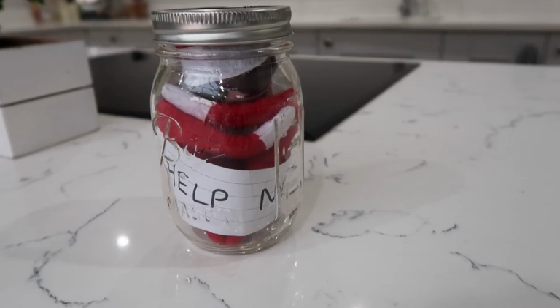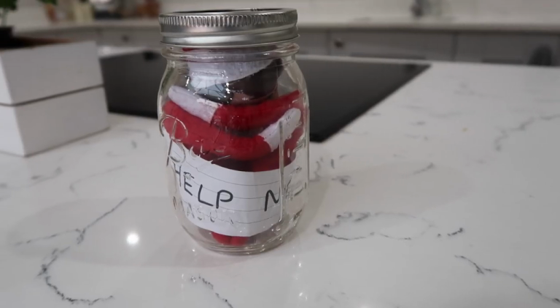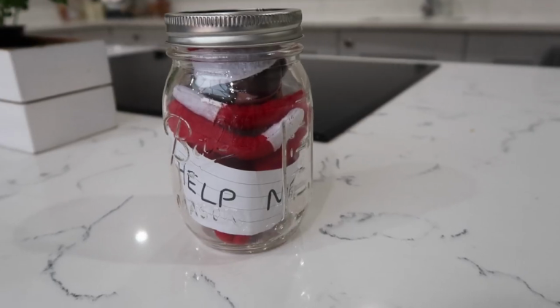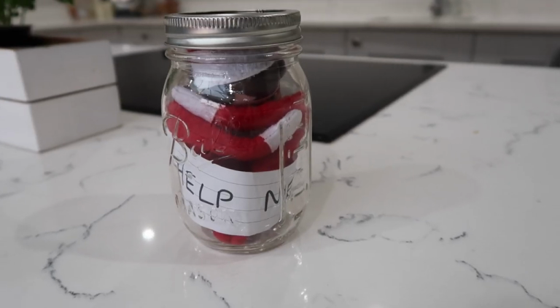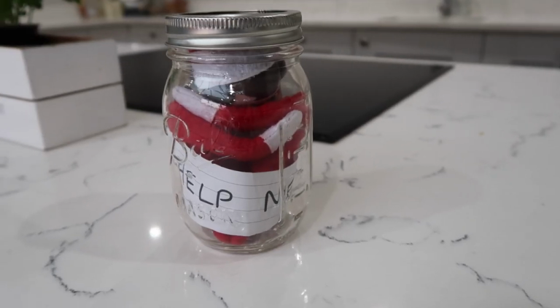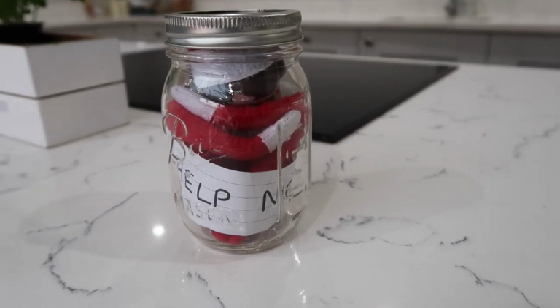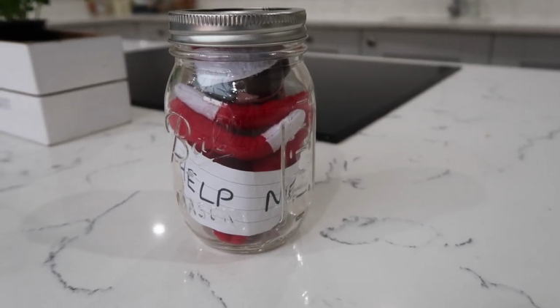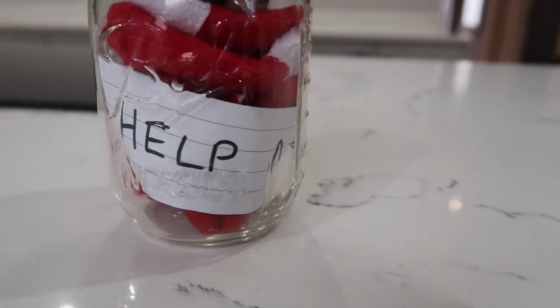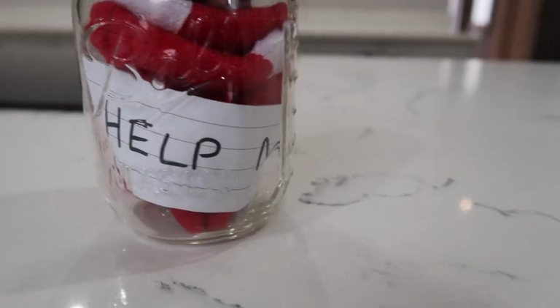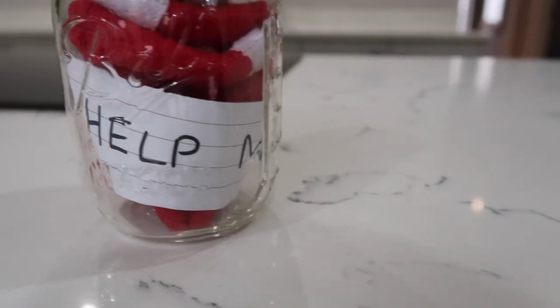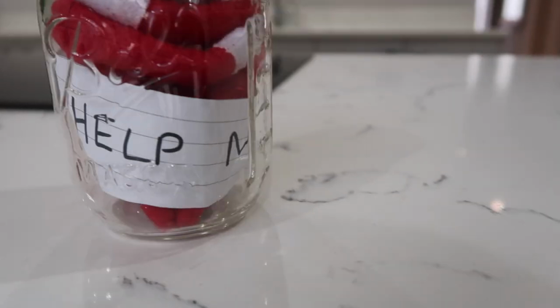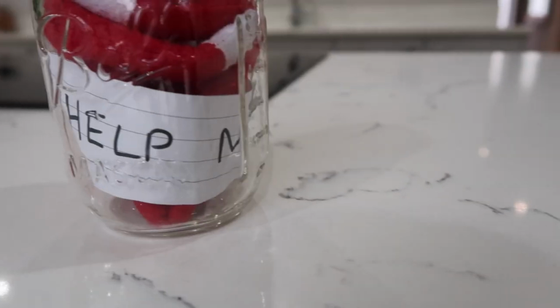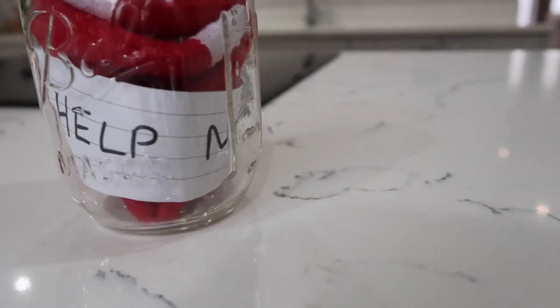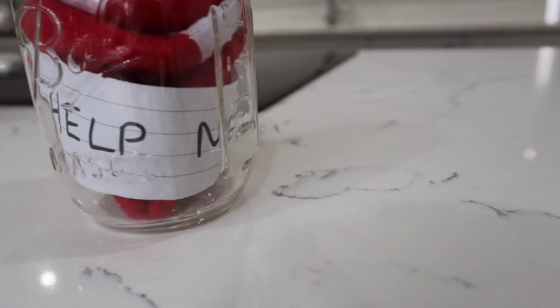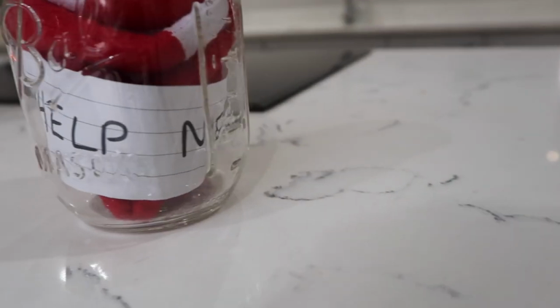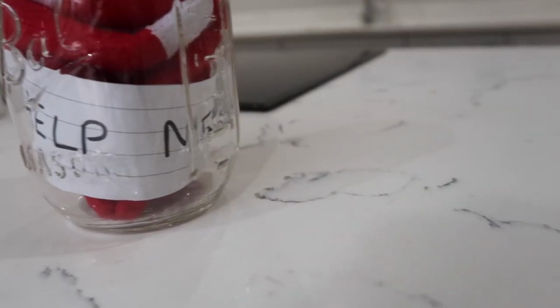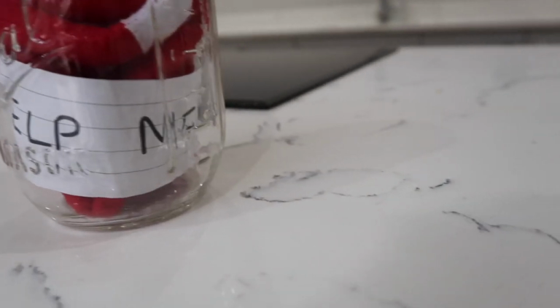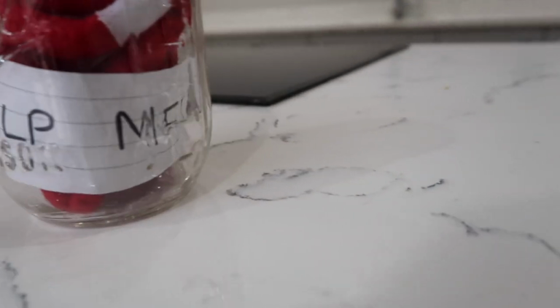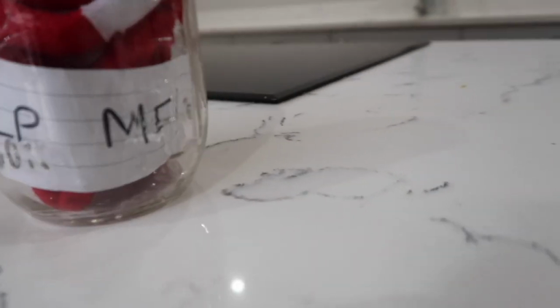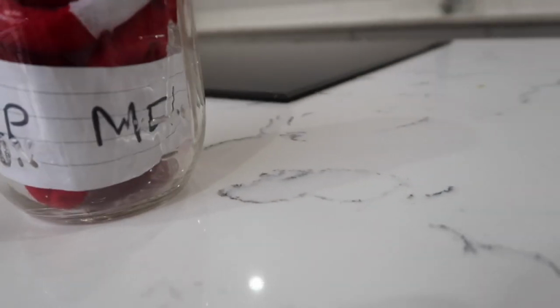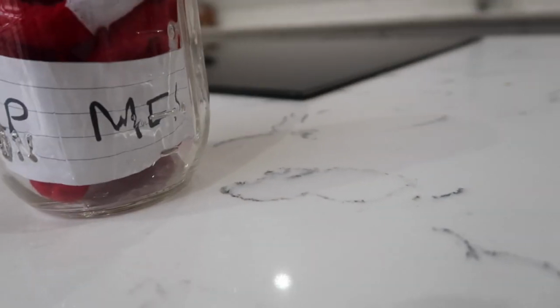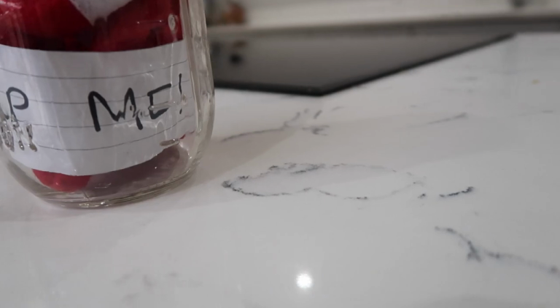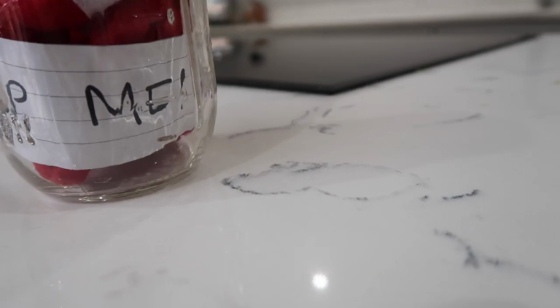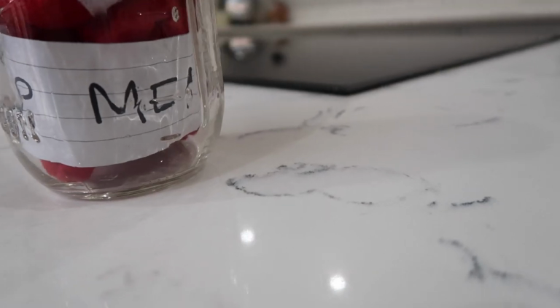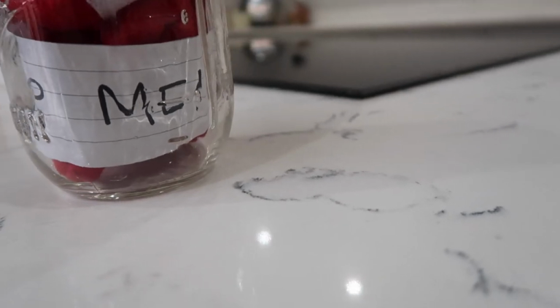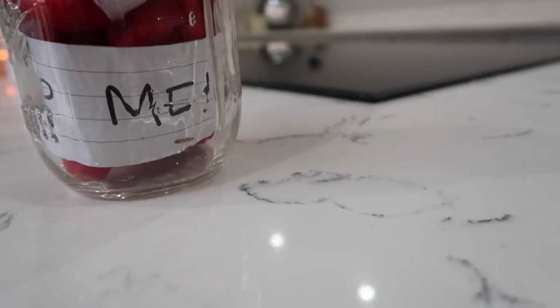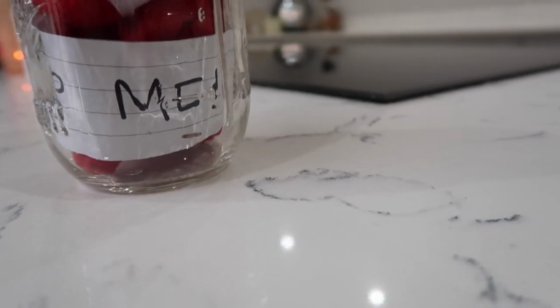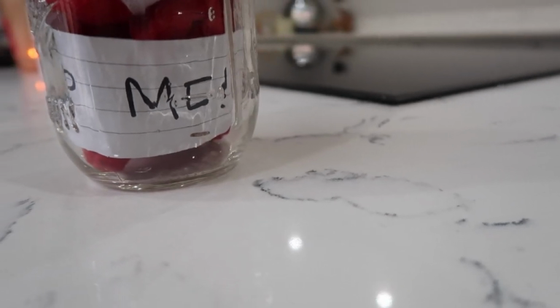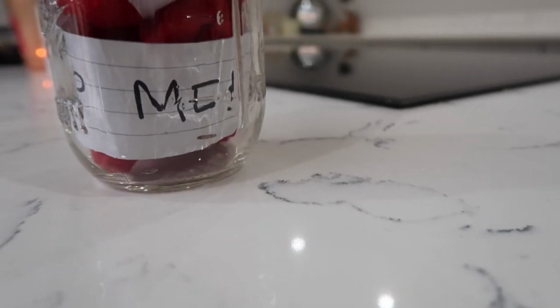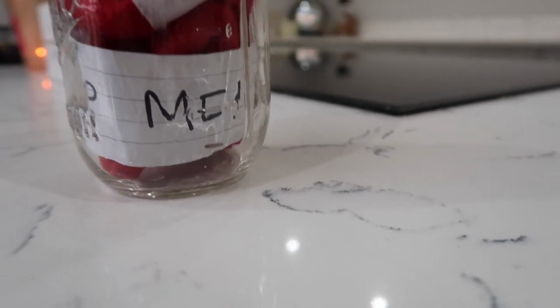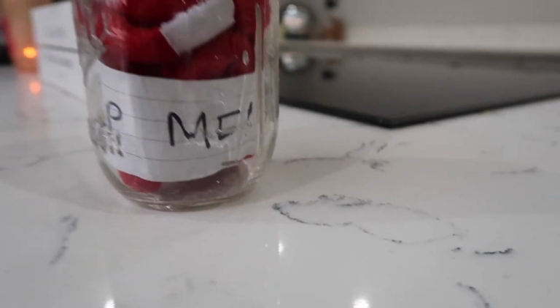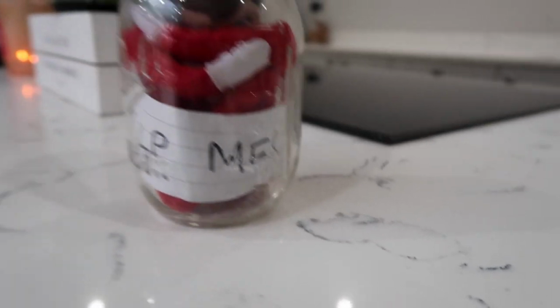I love this next Elf idea. I think it's so cute. It's just the Elf stuck in a jar.